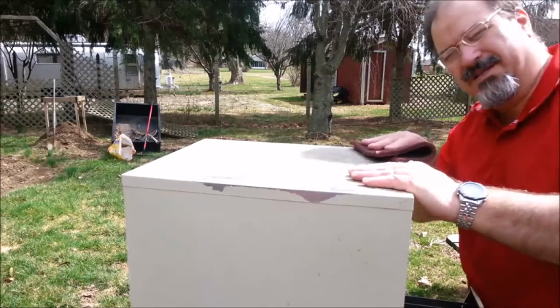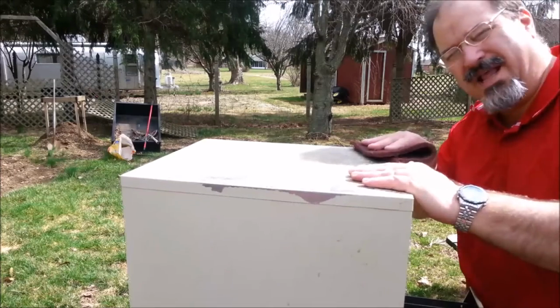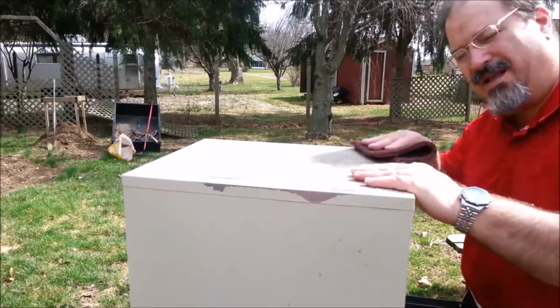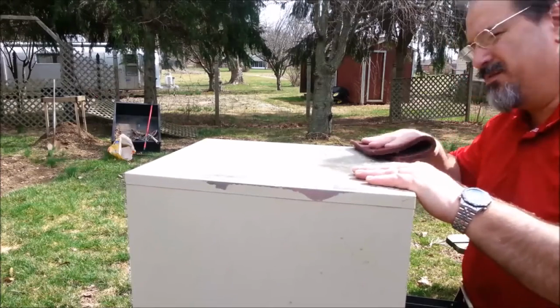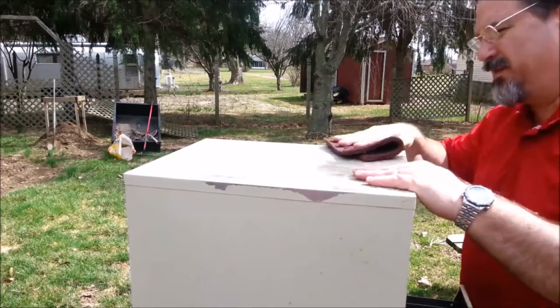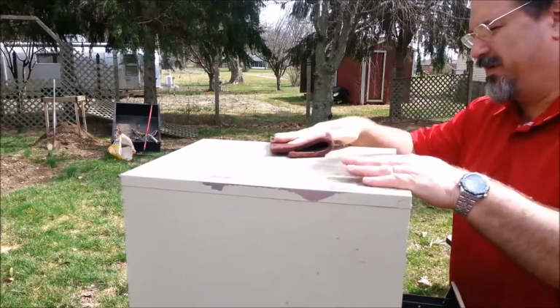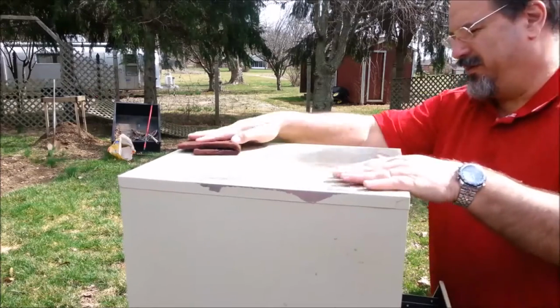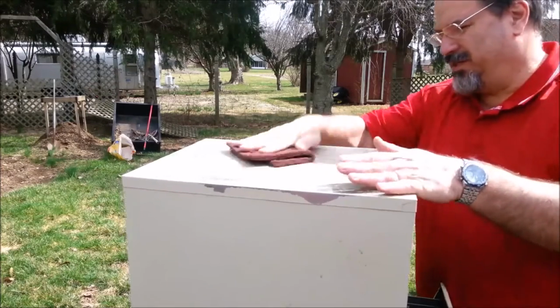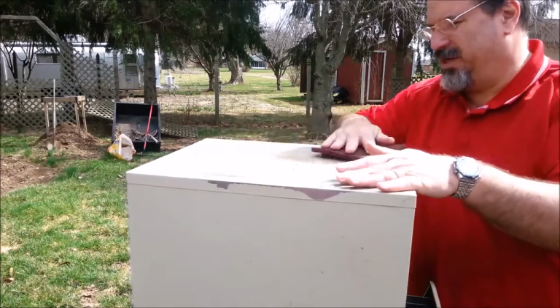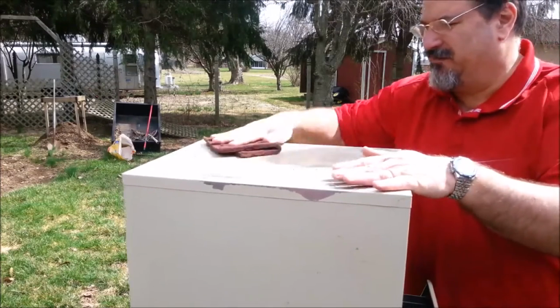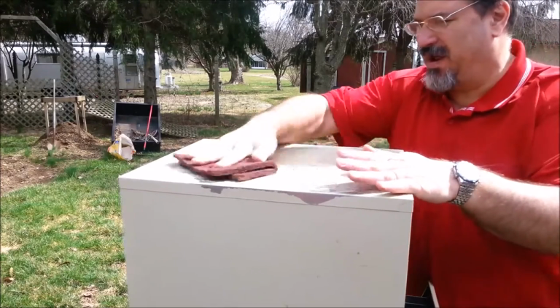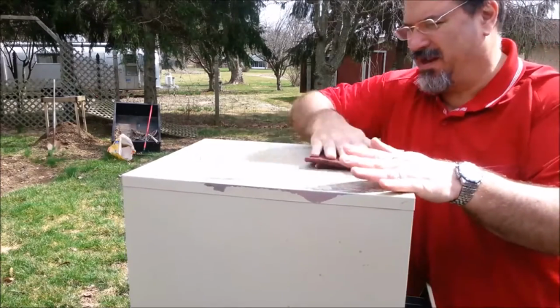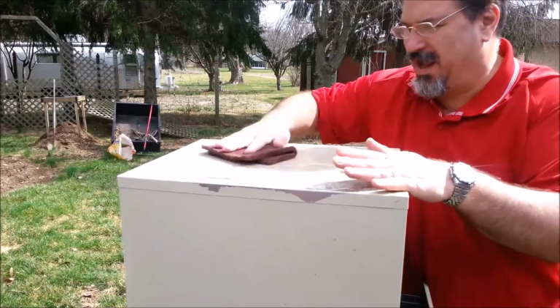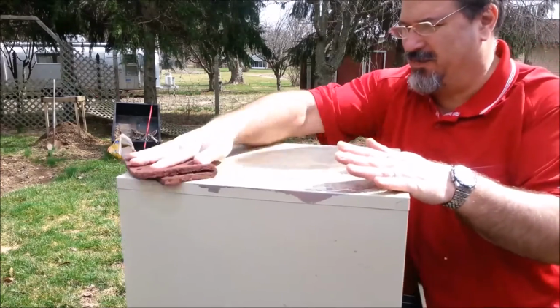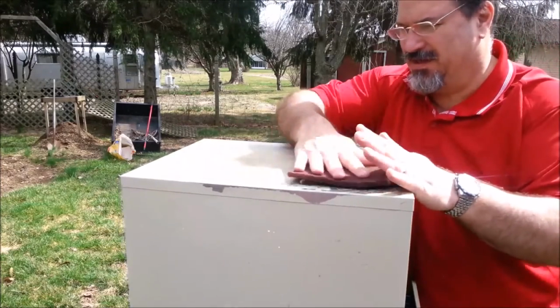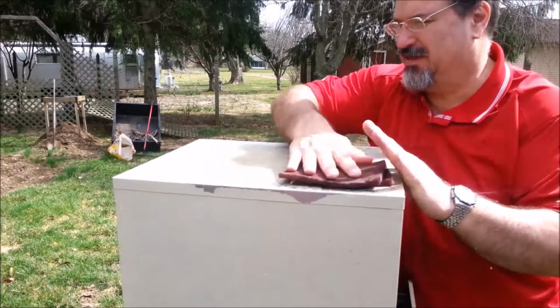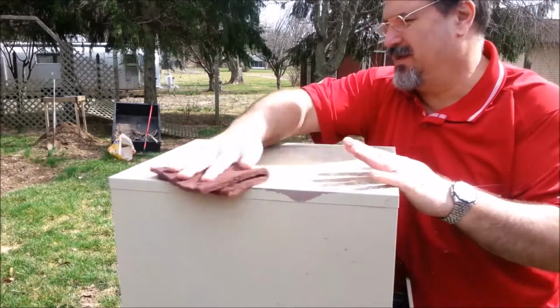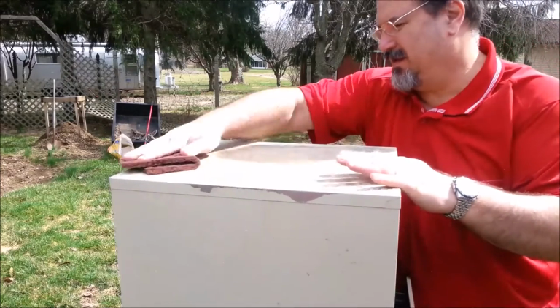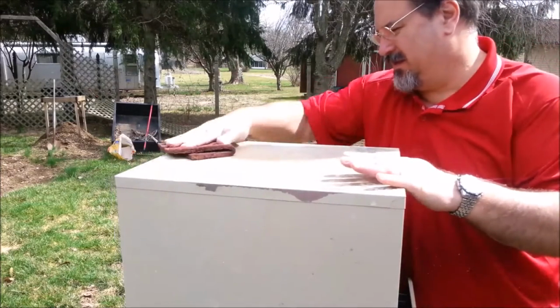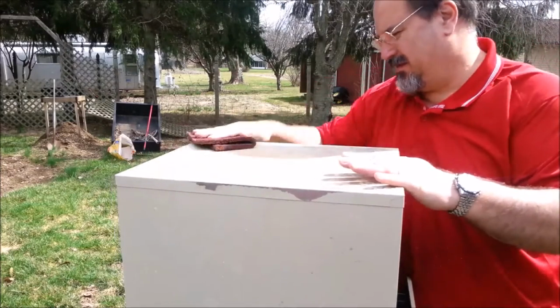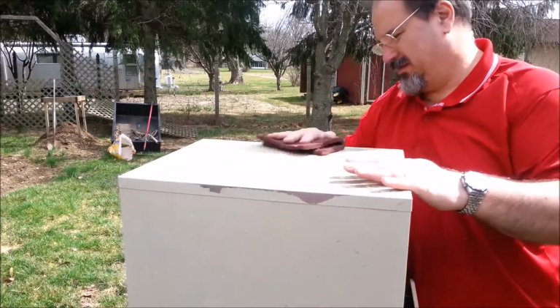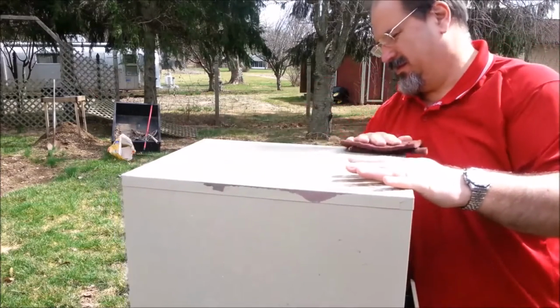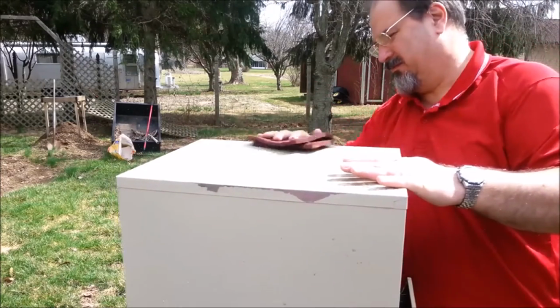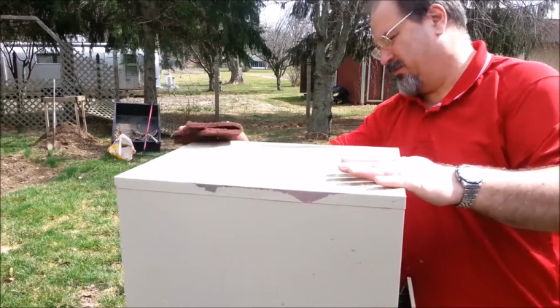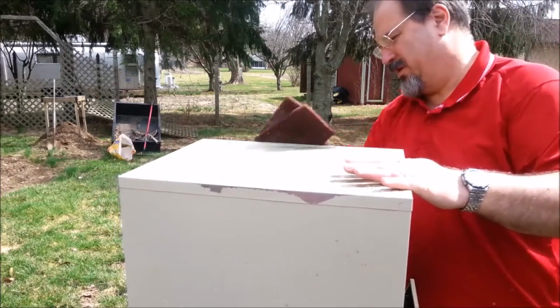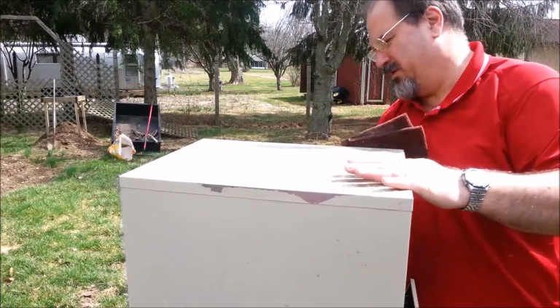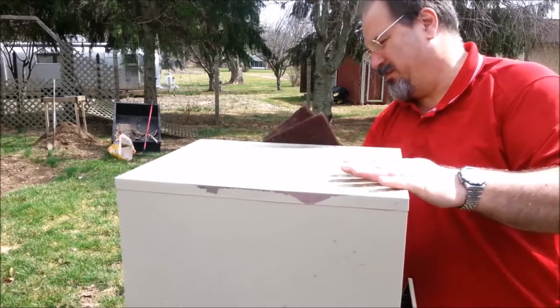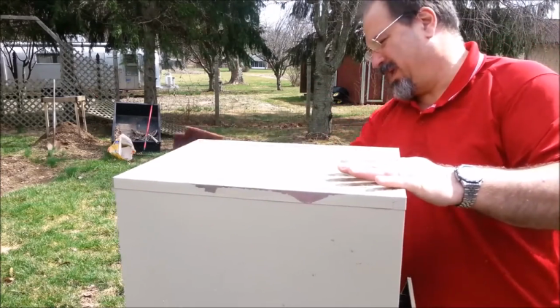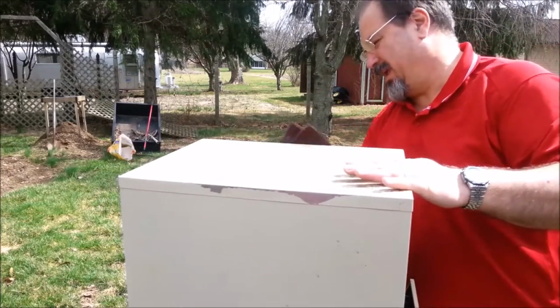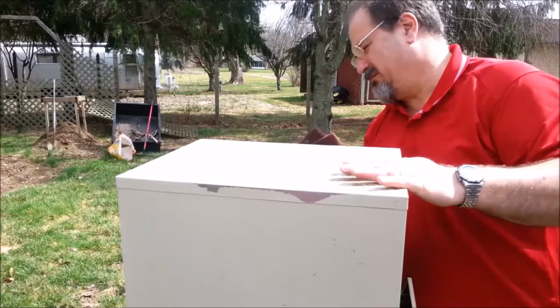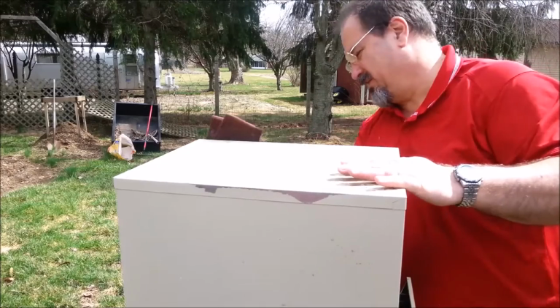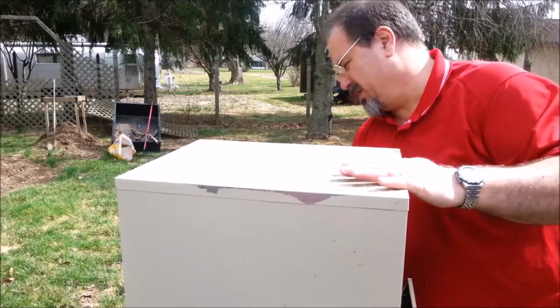Today we're refinishing a filing cabinet for my new Batcave studio.